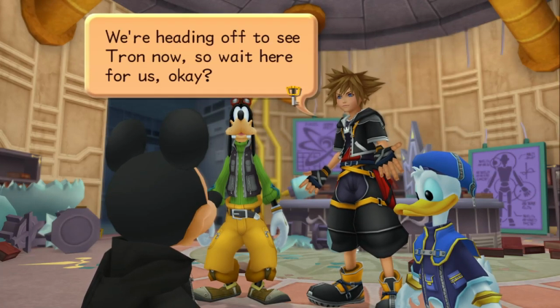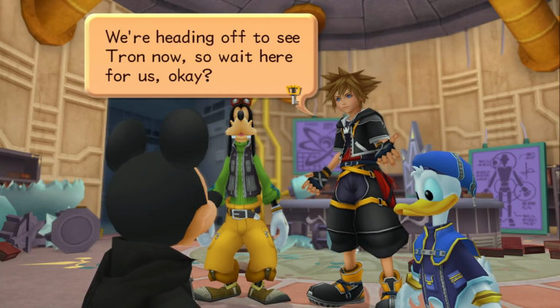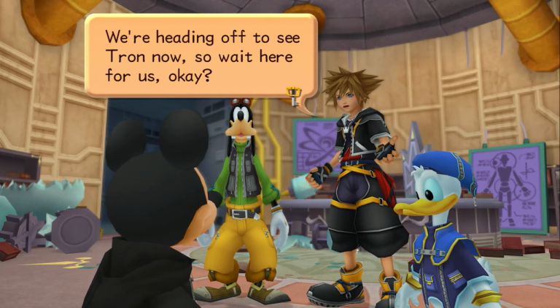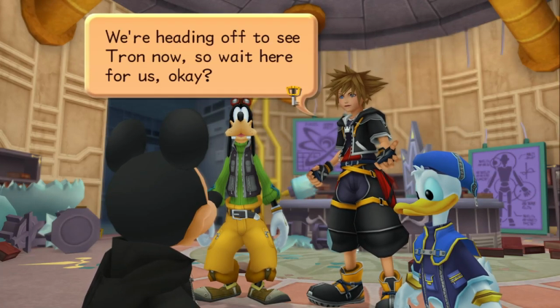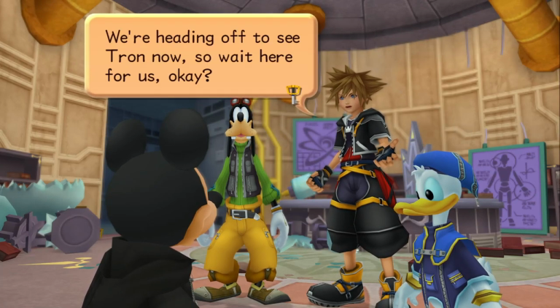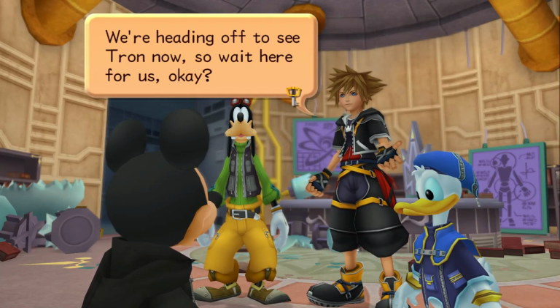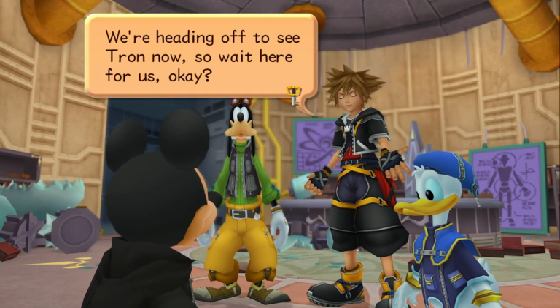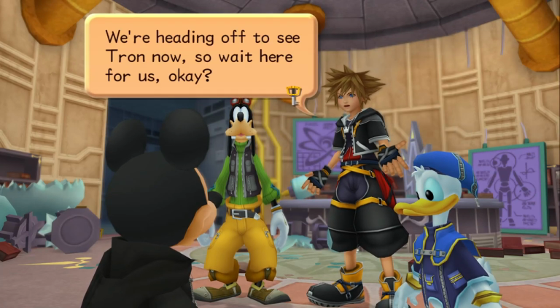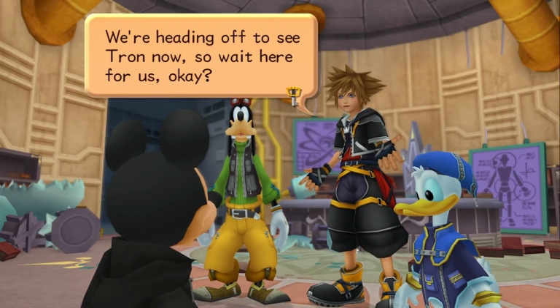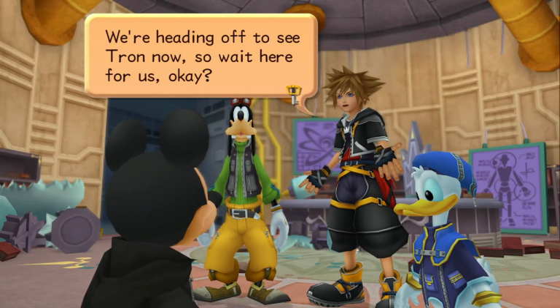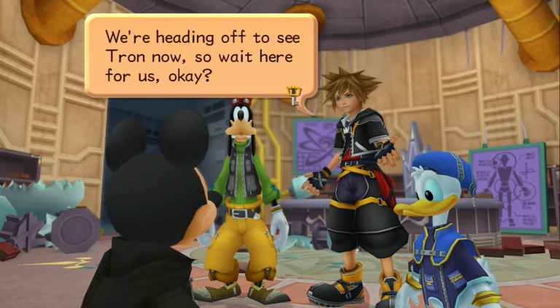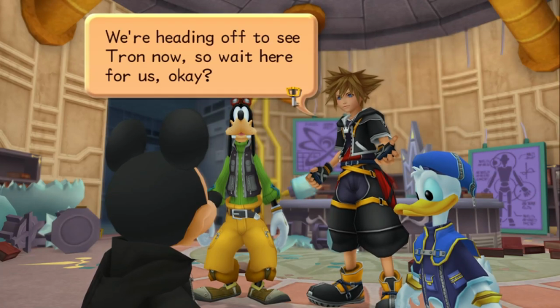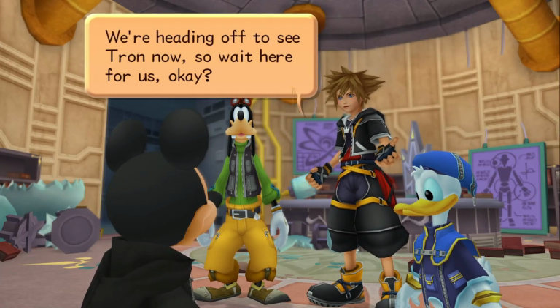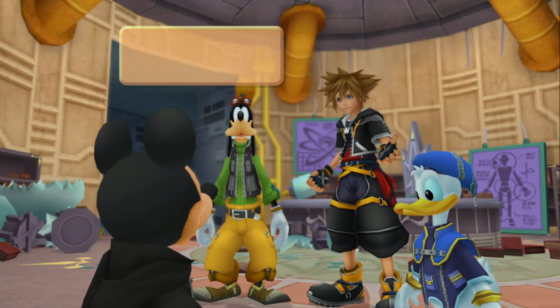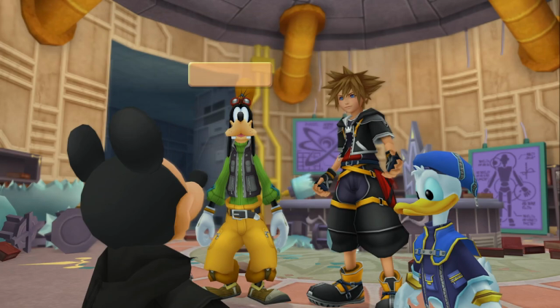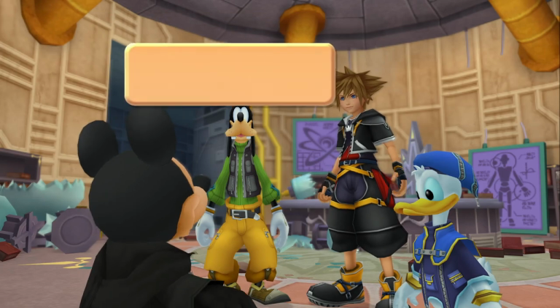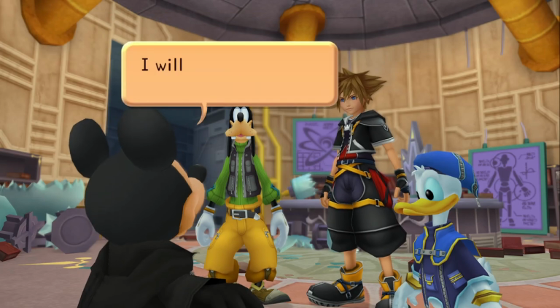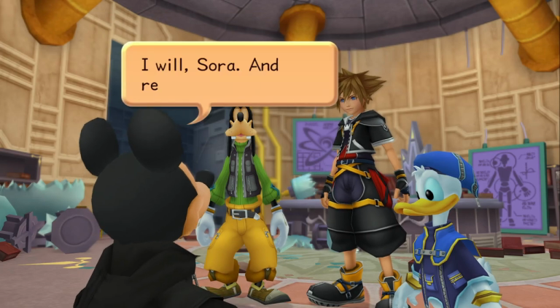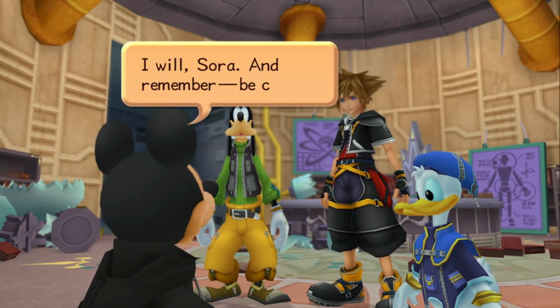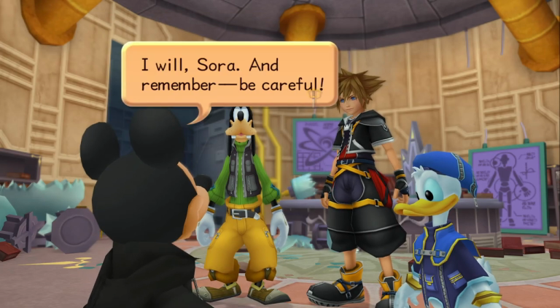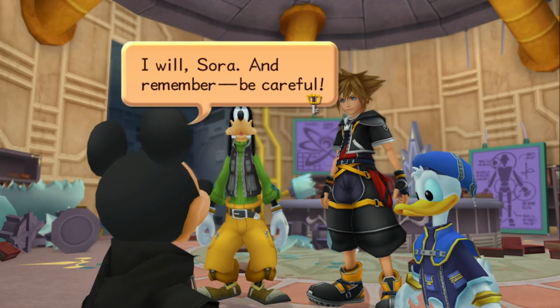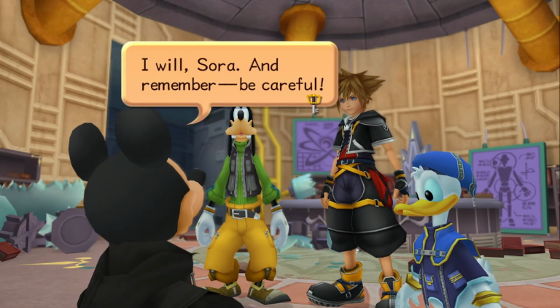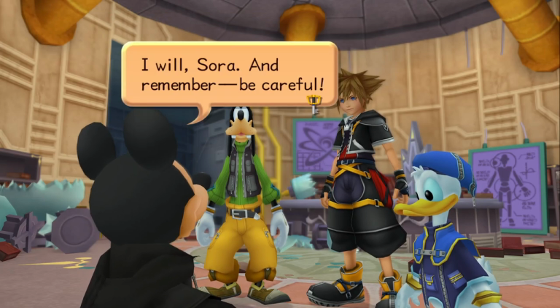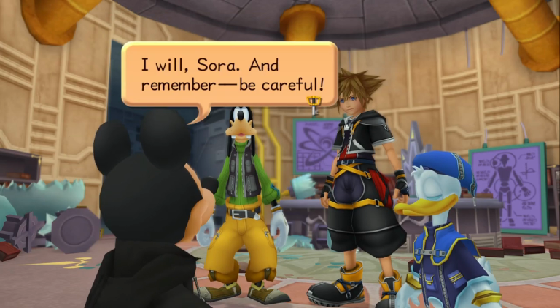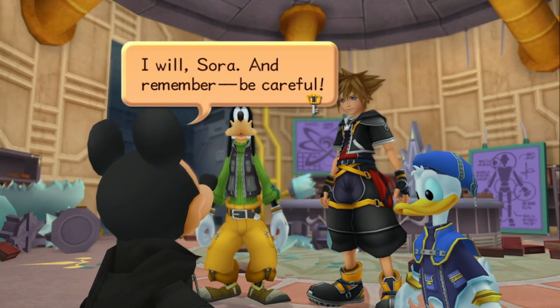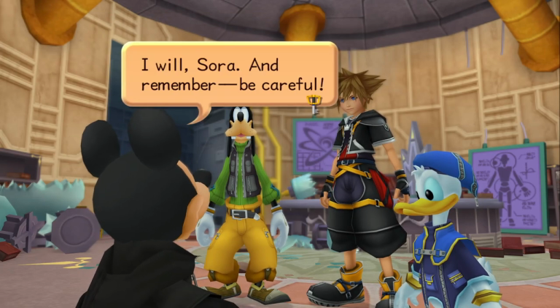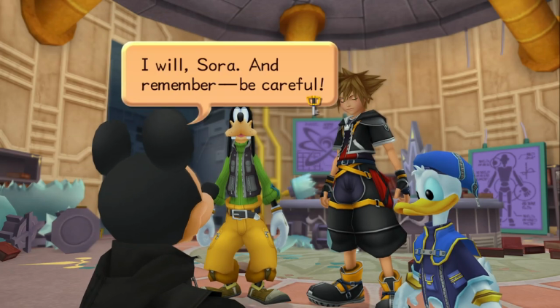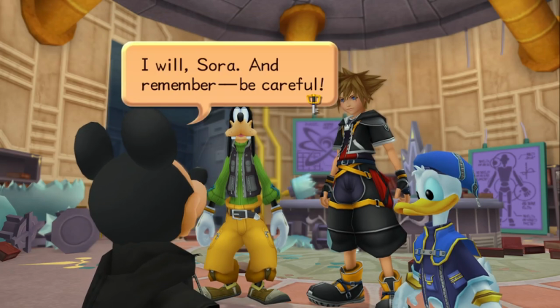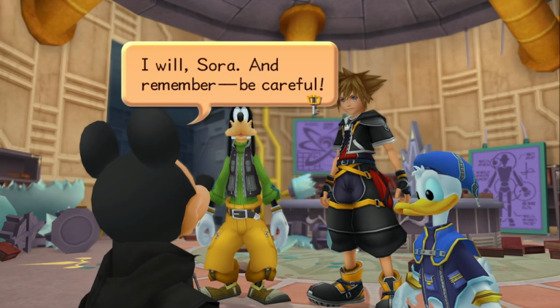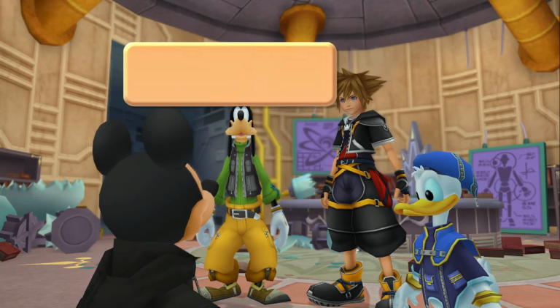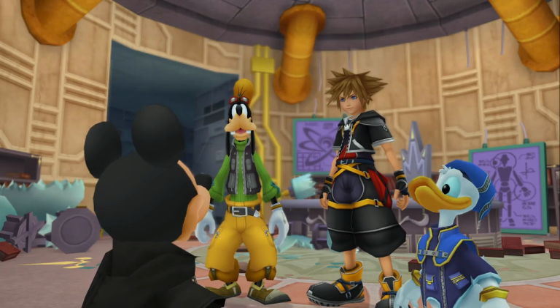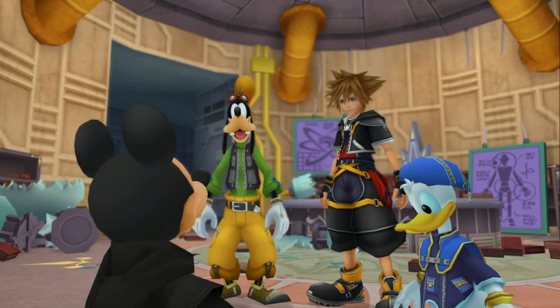We're heading off to see Tron now, so wait here for us, okay? I will, Sora. And remember, be careful. Hey, that means I'm going to get a new form so I can get Wisdom to level 6.